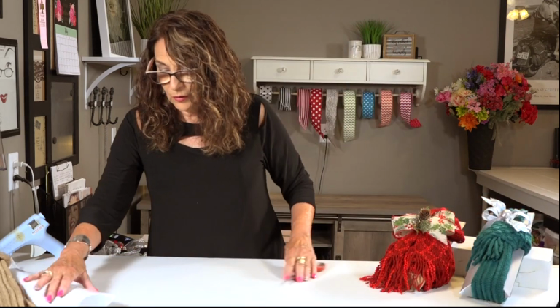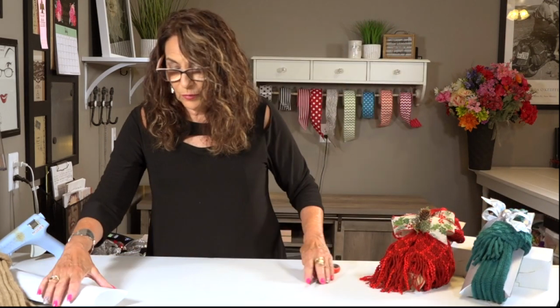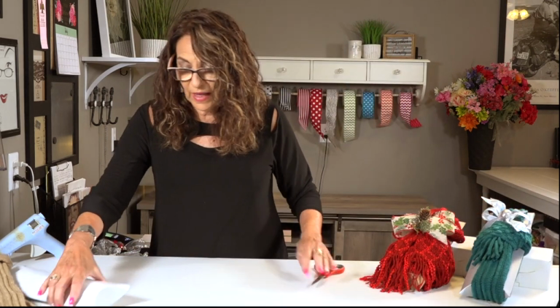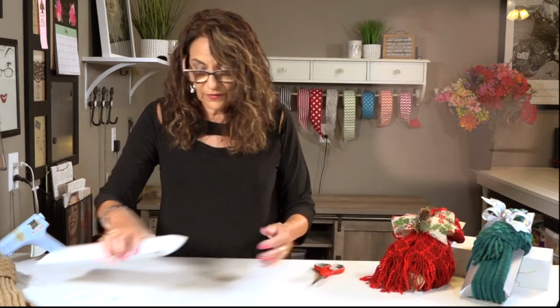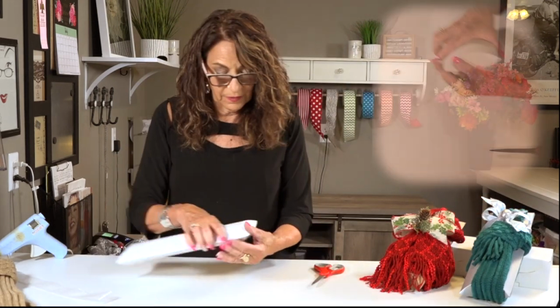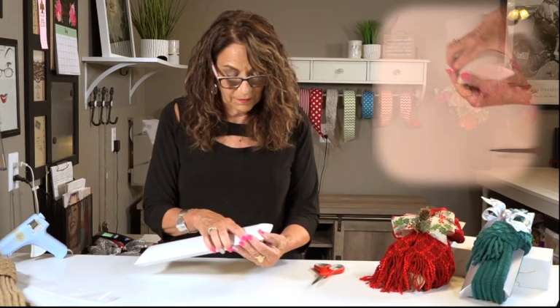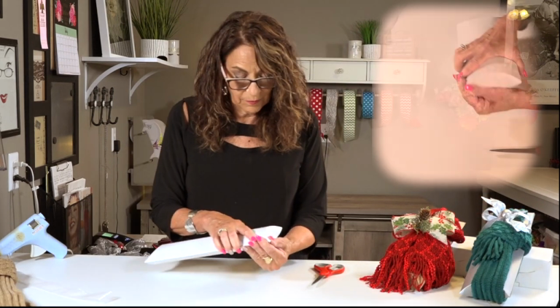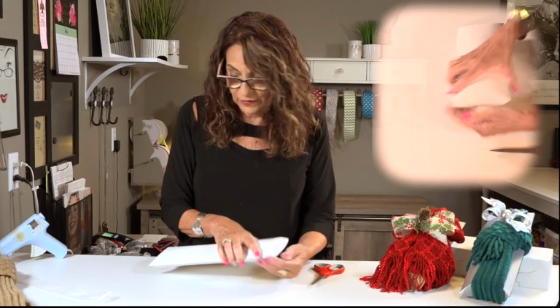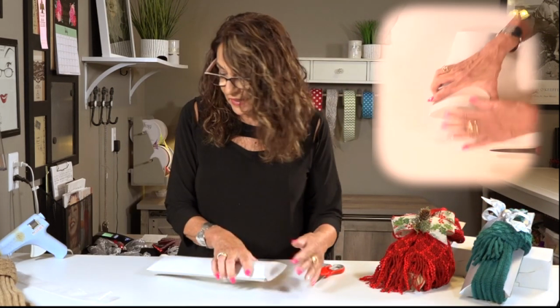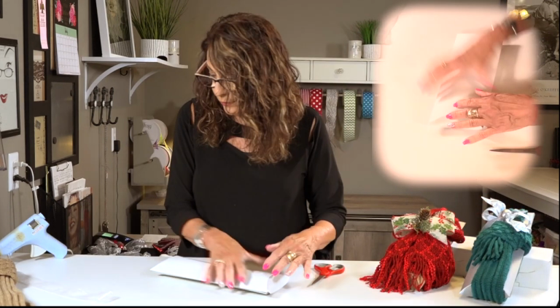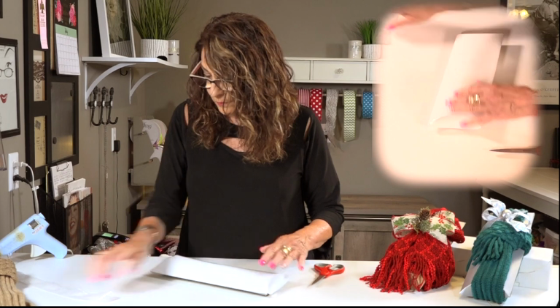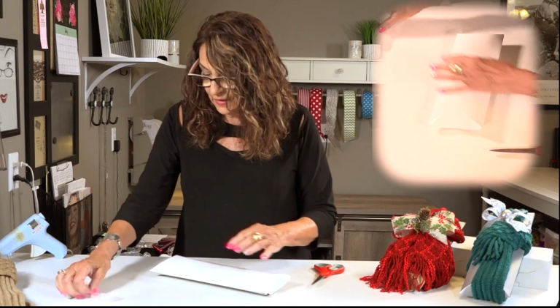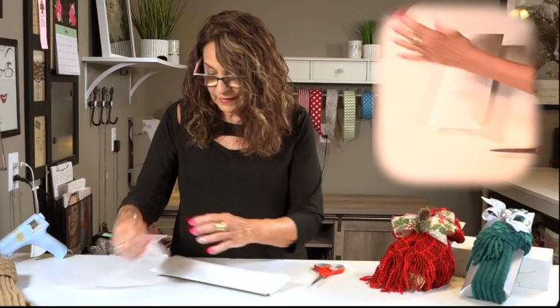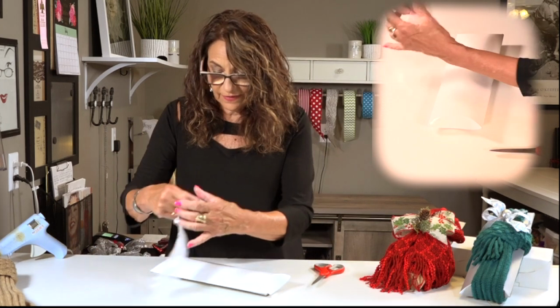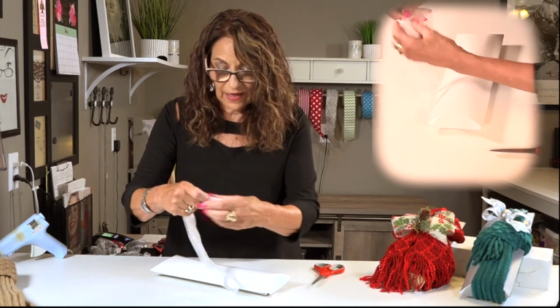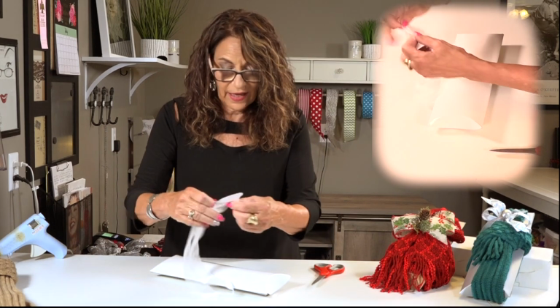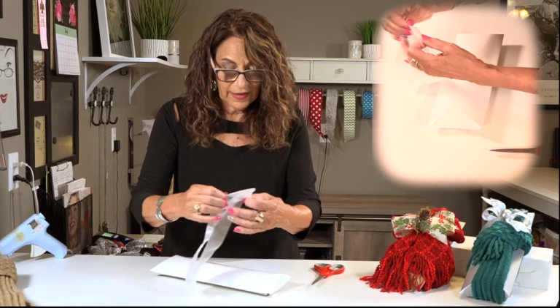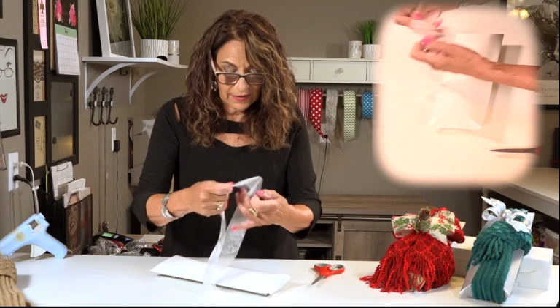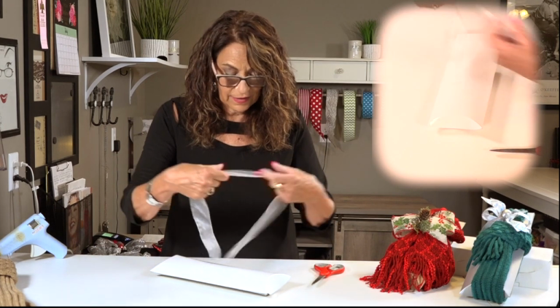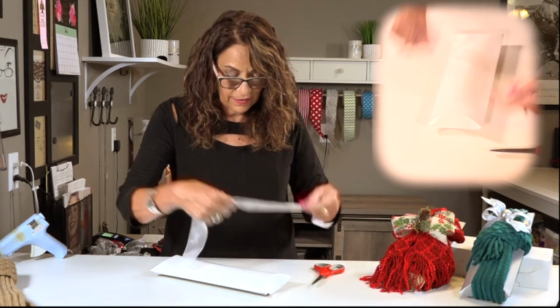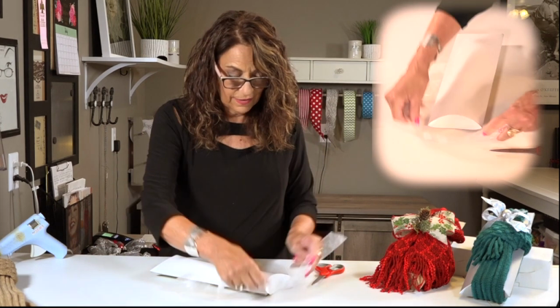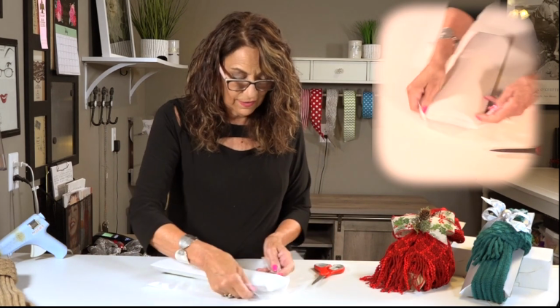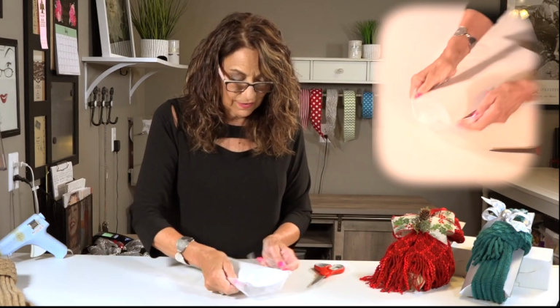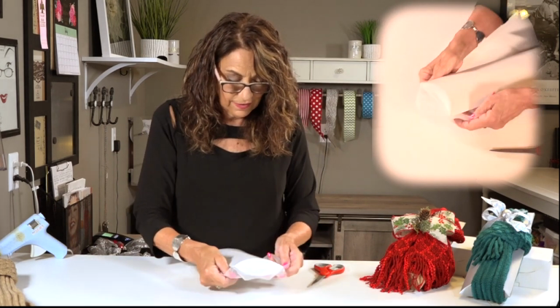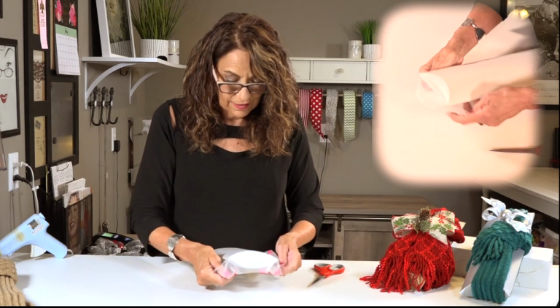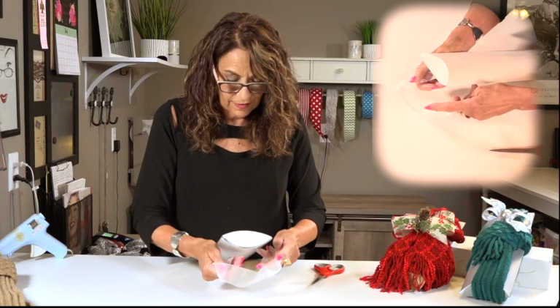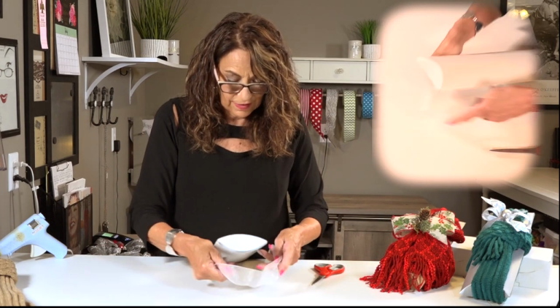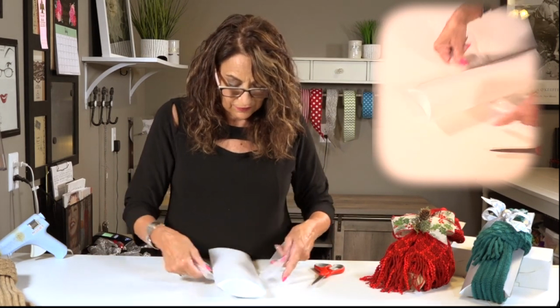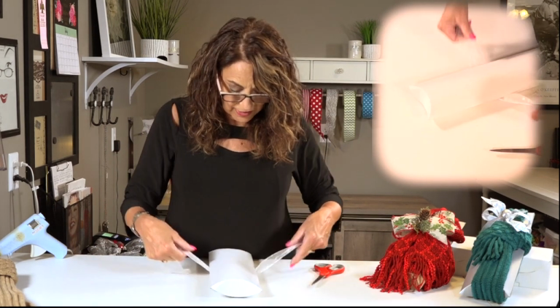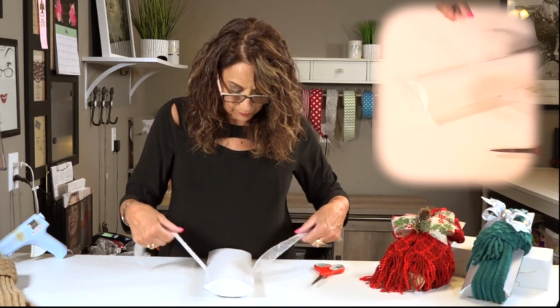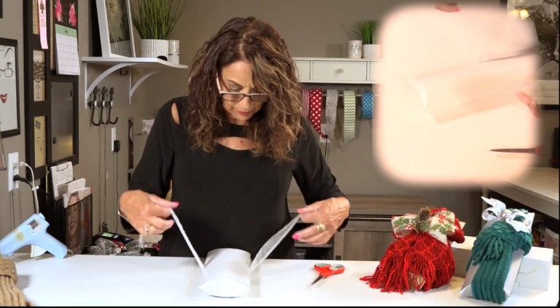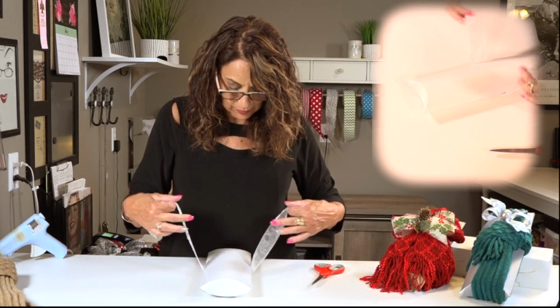Here's your box put together. Let's tie the ribbon on.